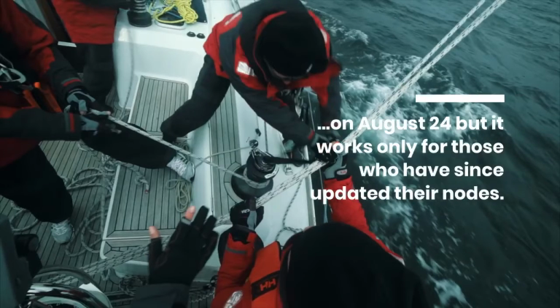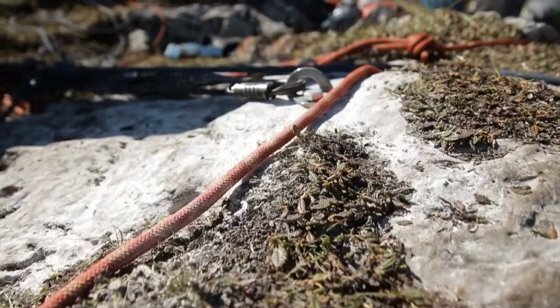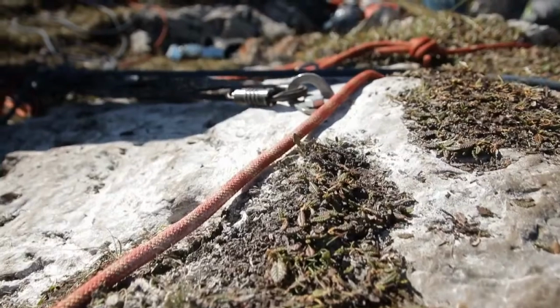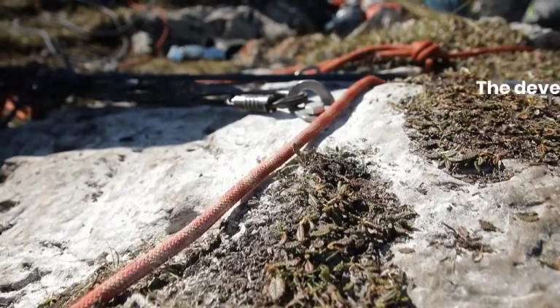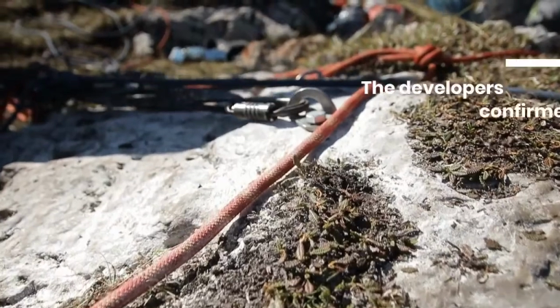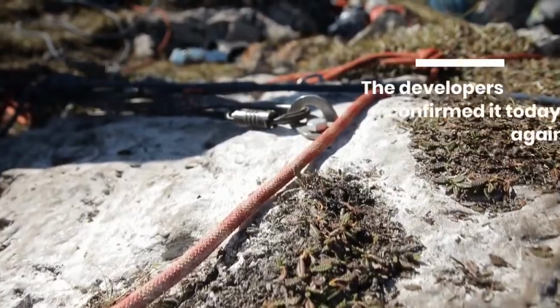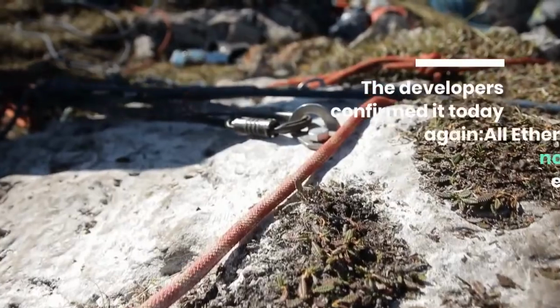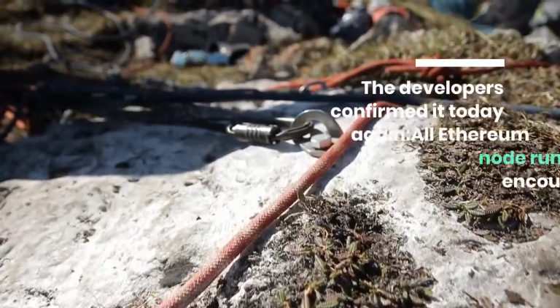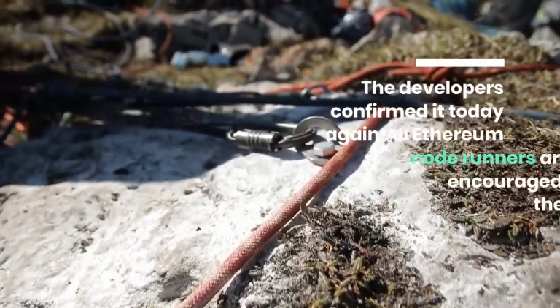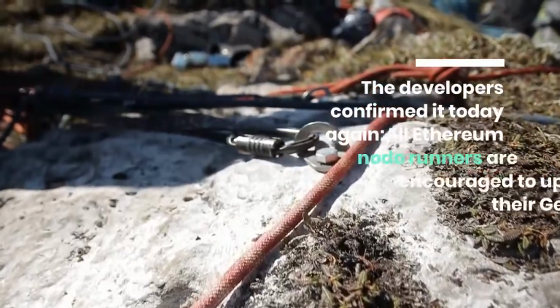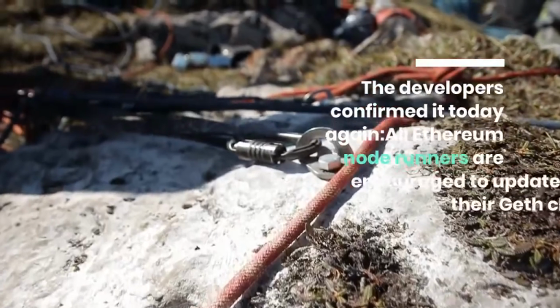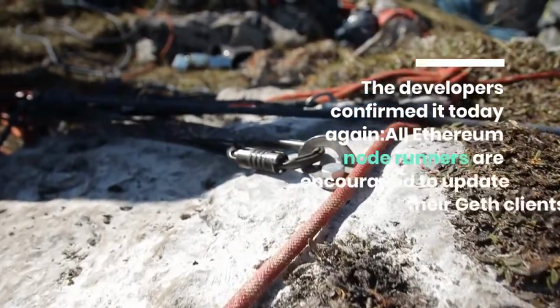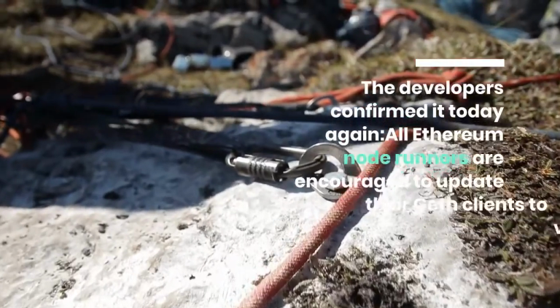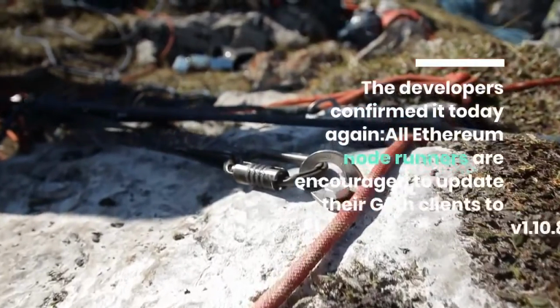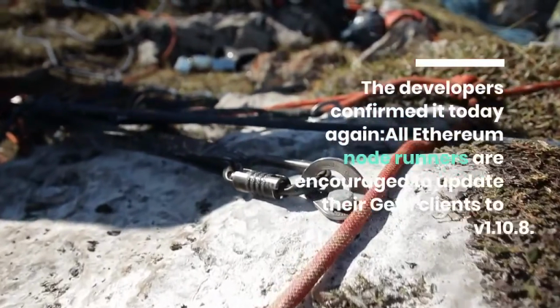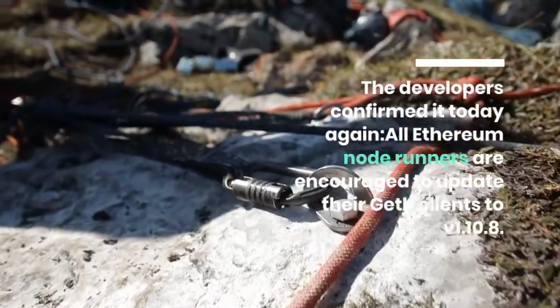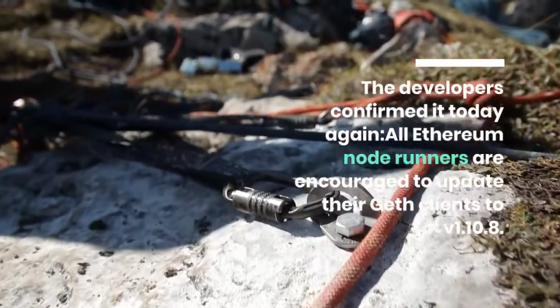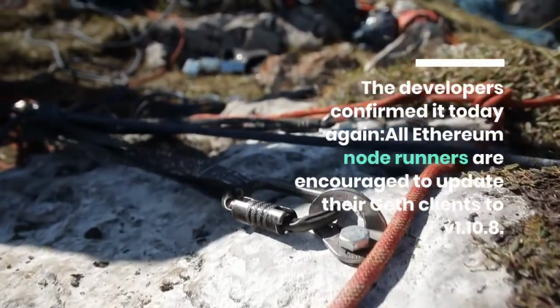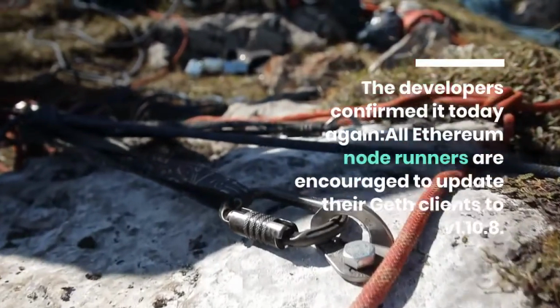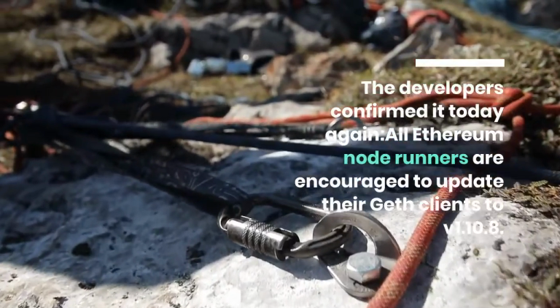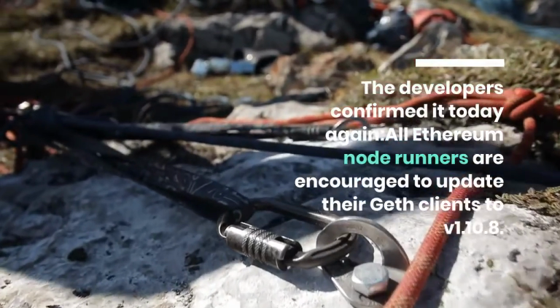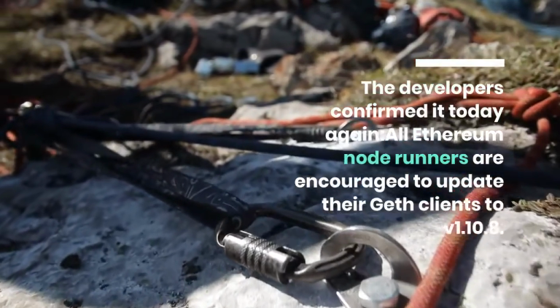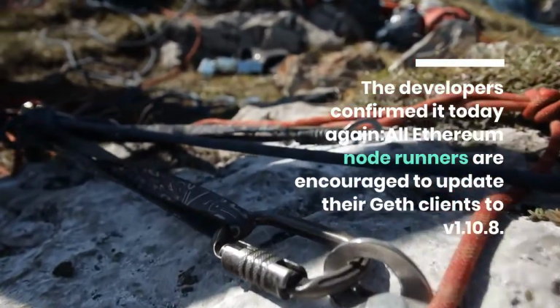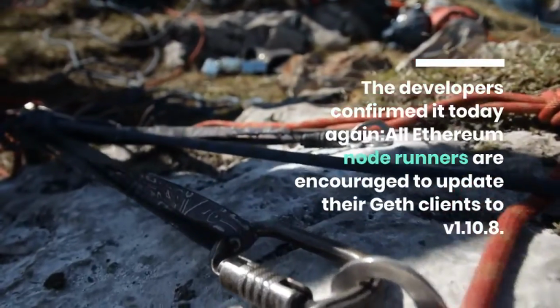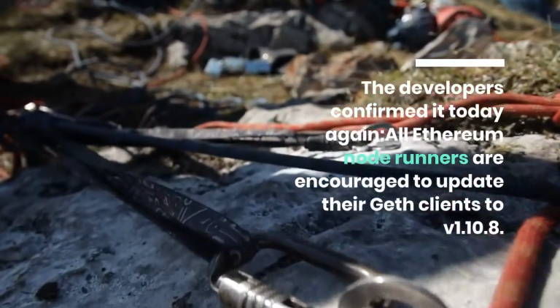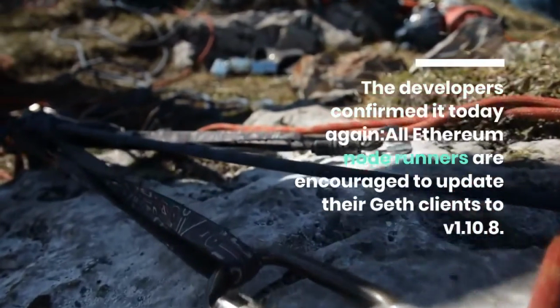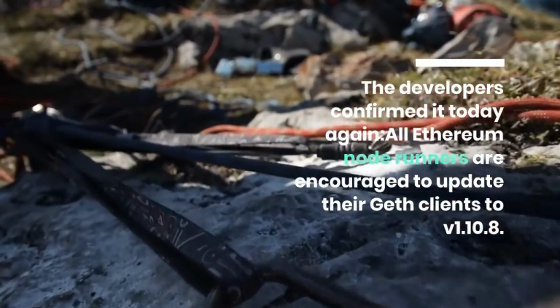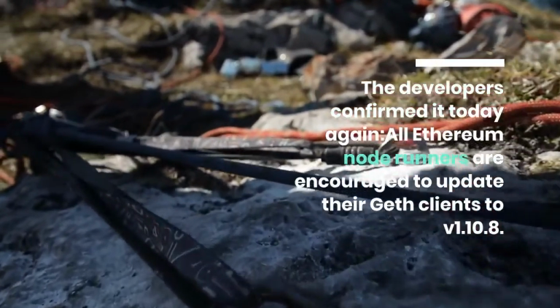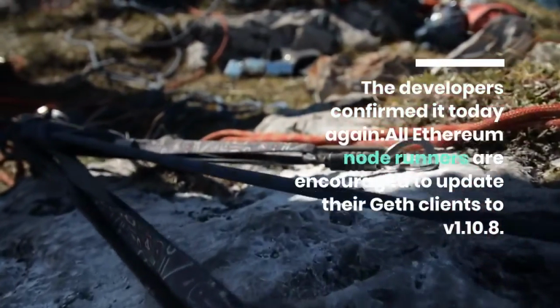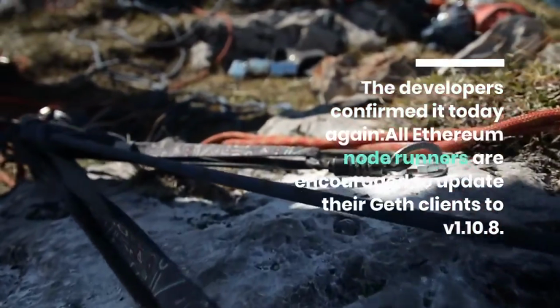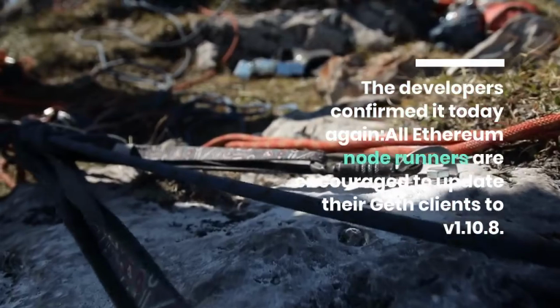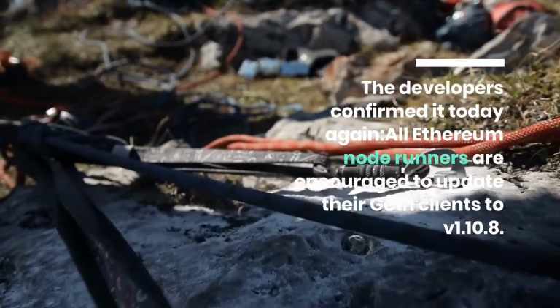The developers confirmed it today: all Ethereum node-runners are encouraged to update their Geth clients to v1.10.8.